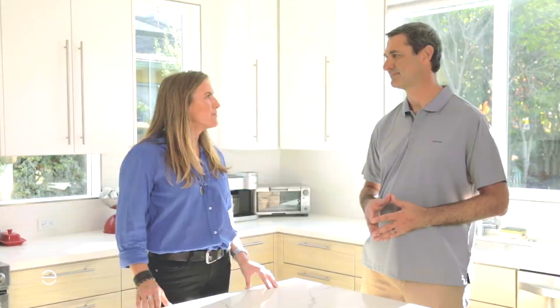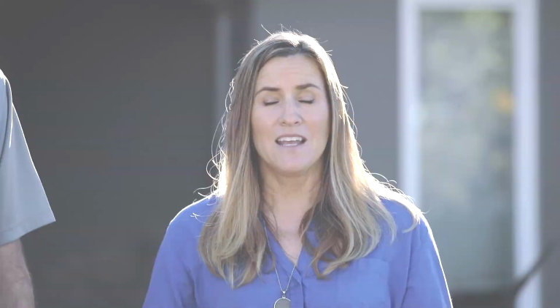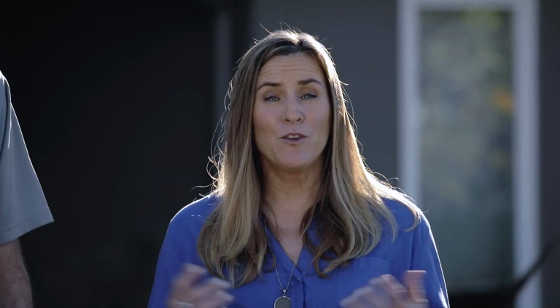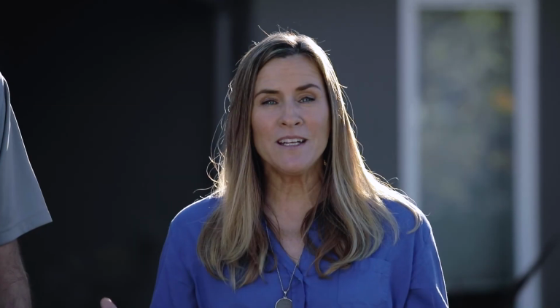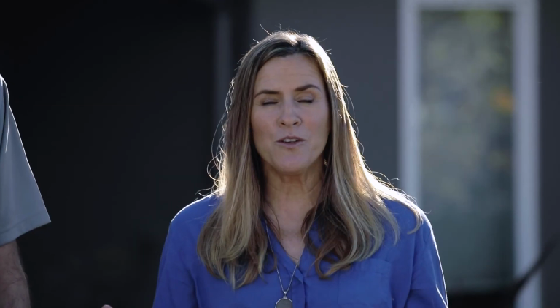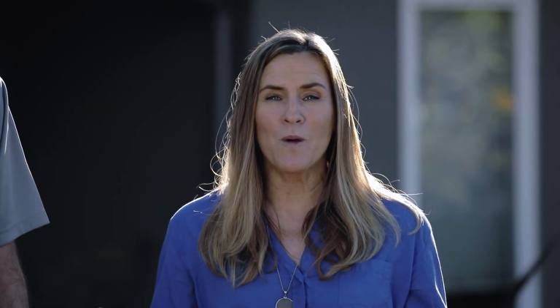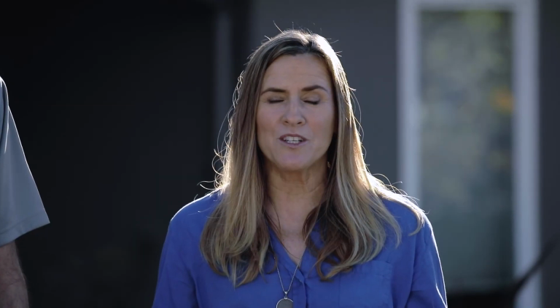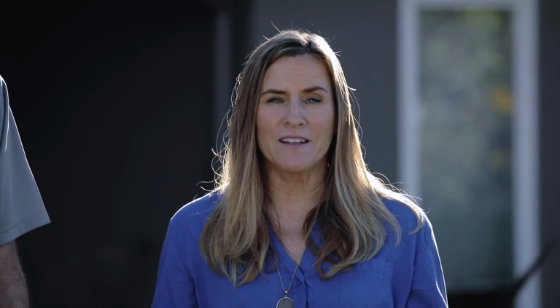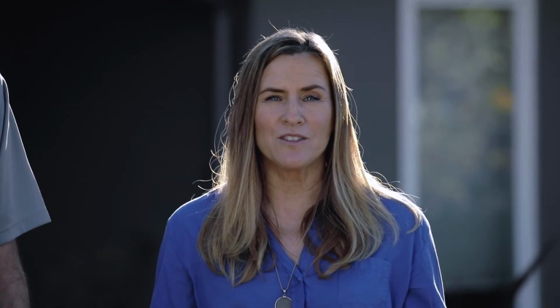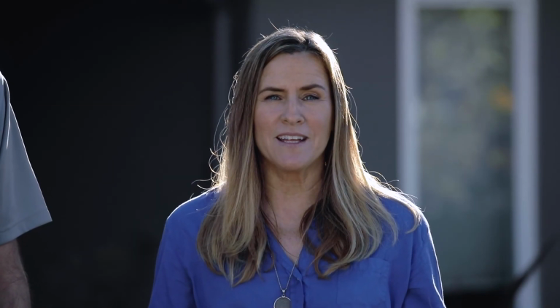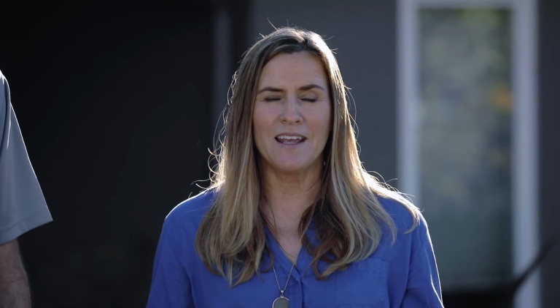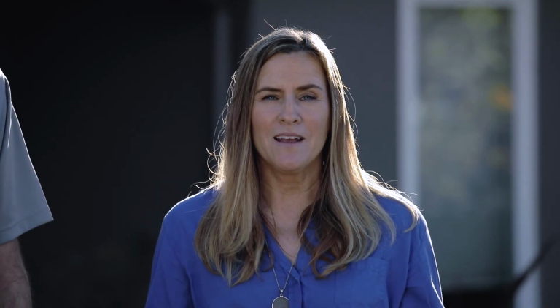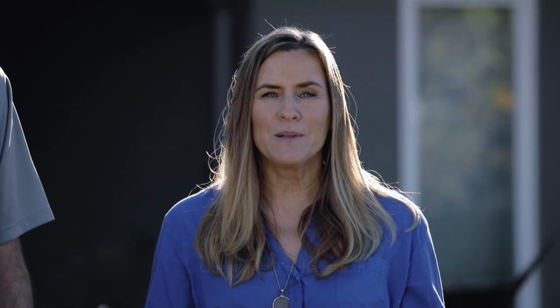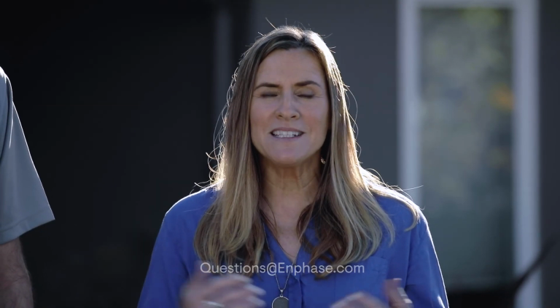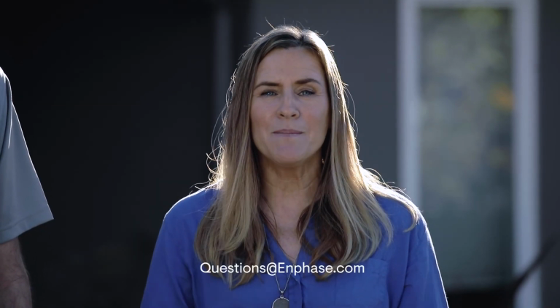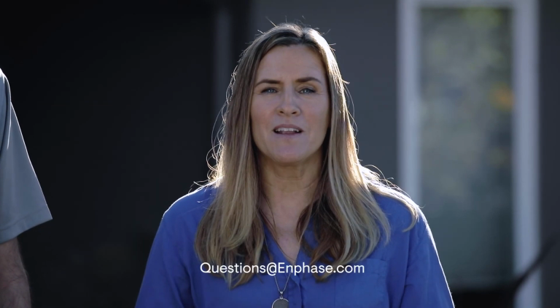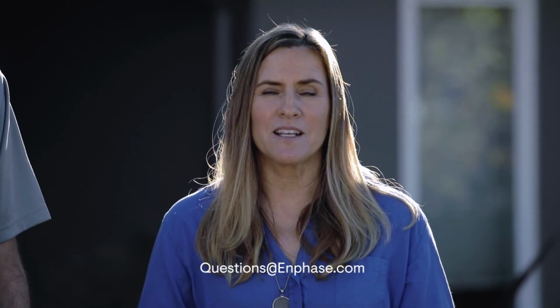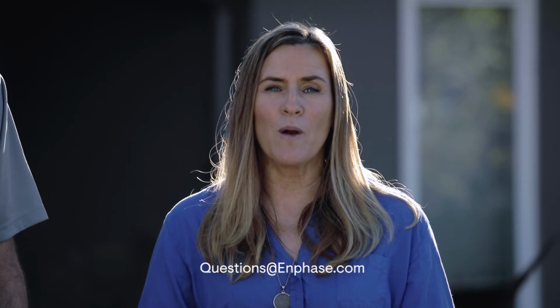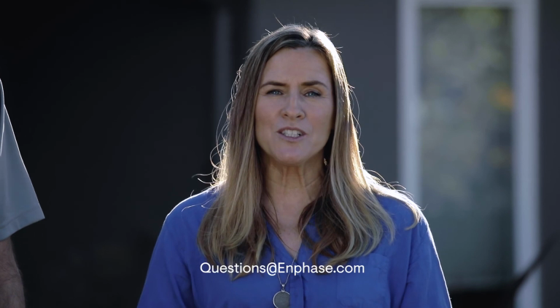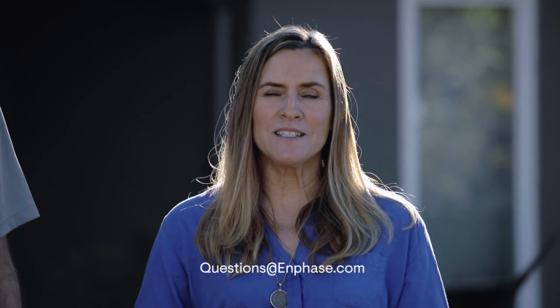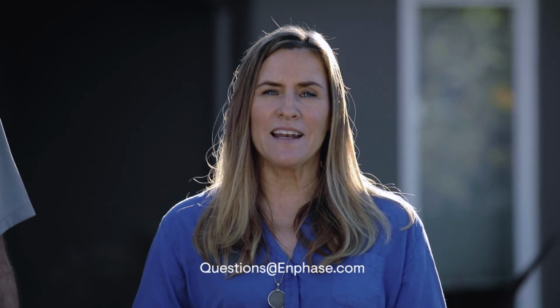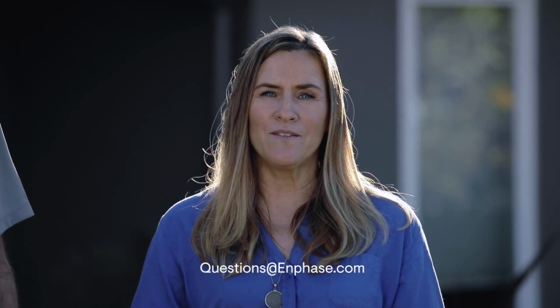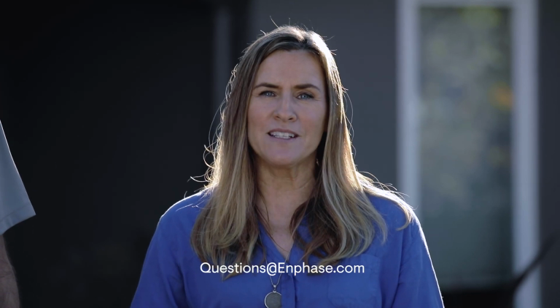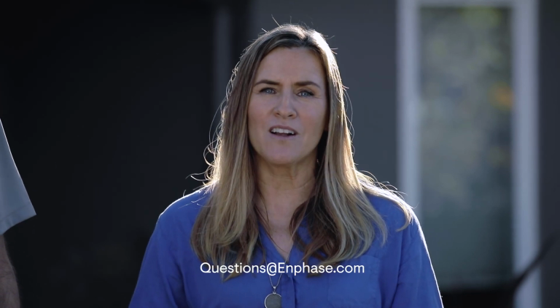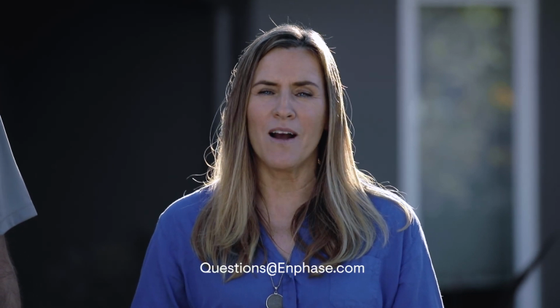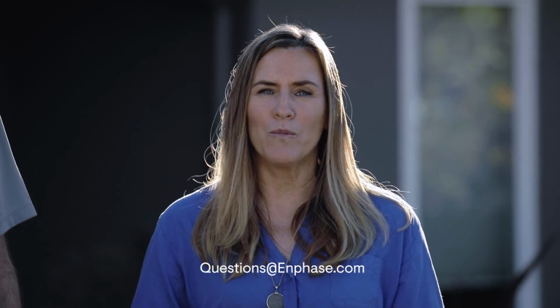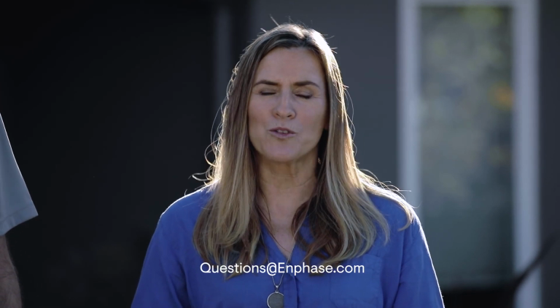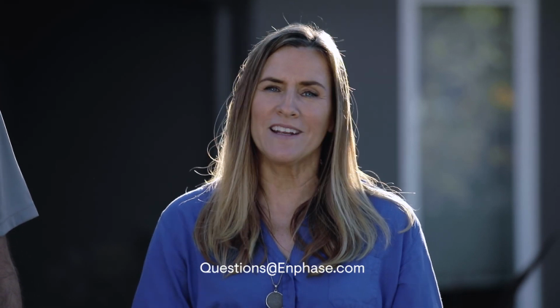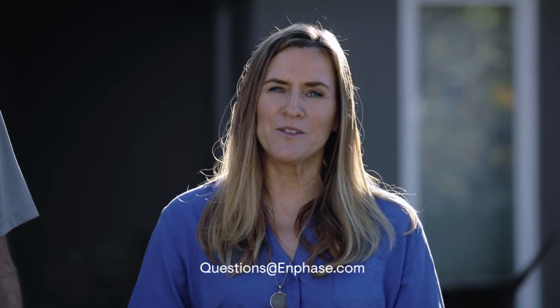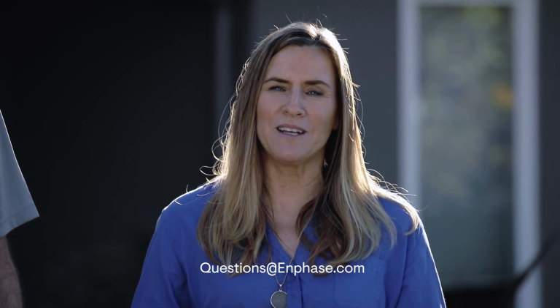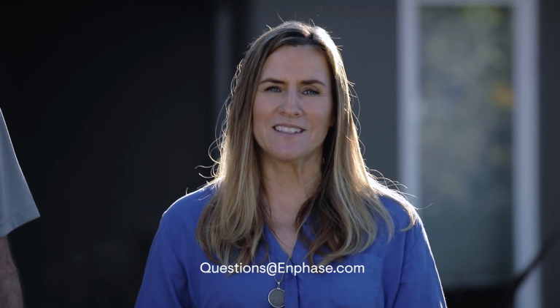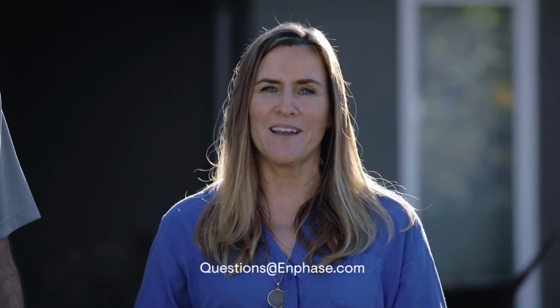If you didn't get your question answered today, please email us at questions@enphase.com and we'll try to get to it next time.